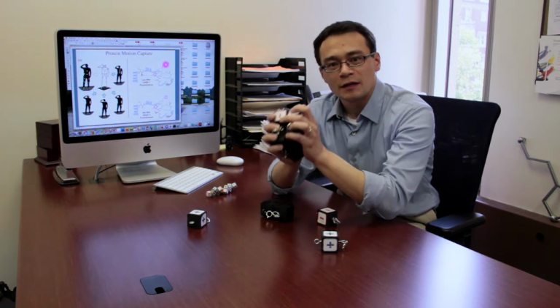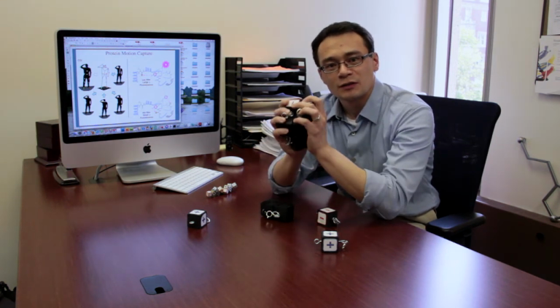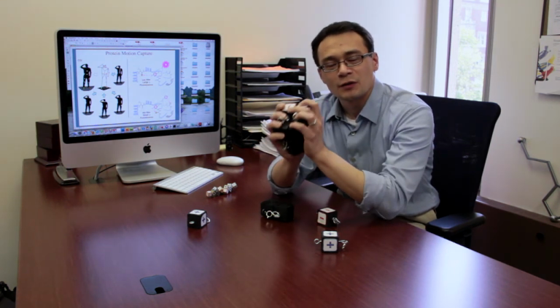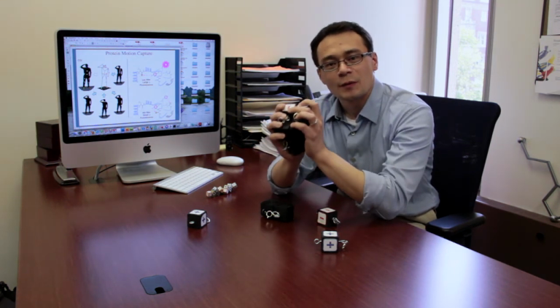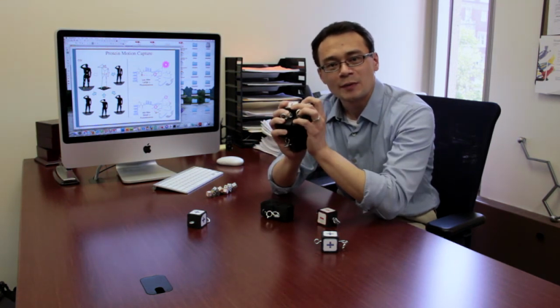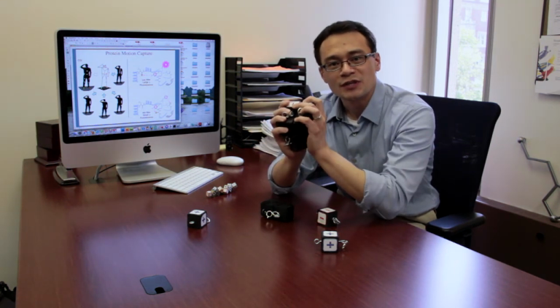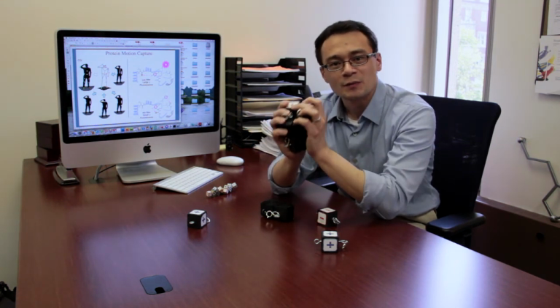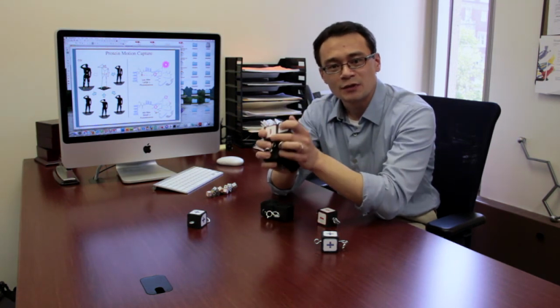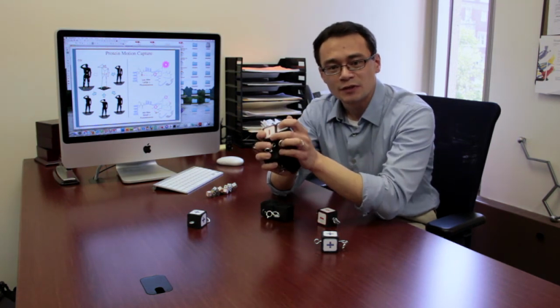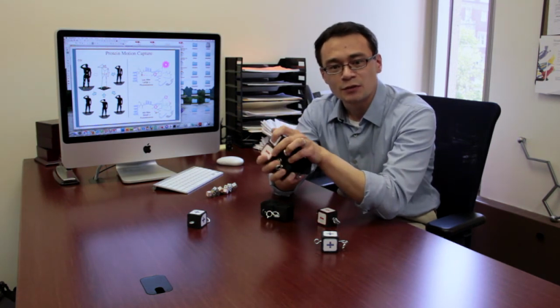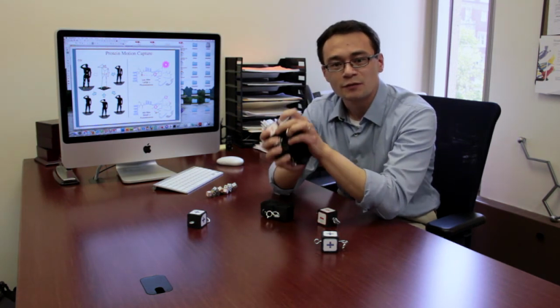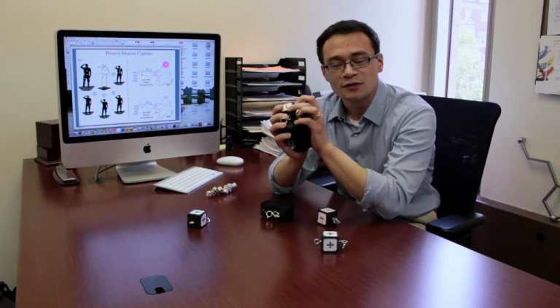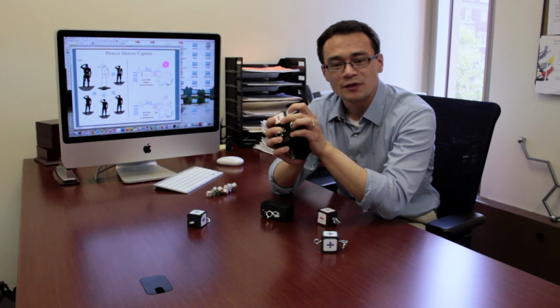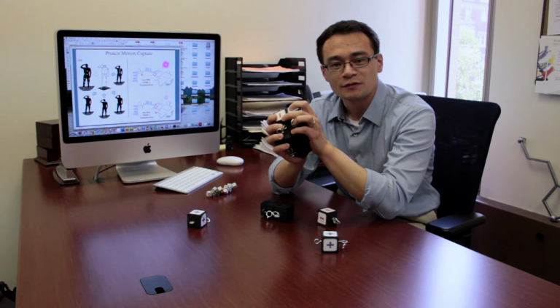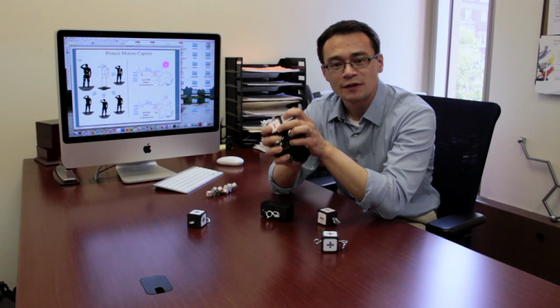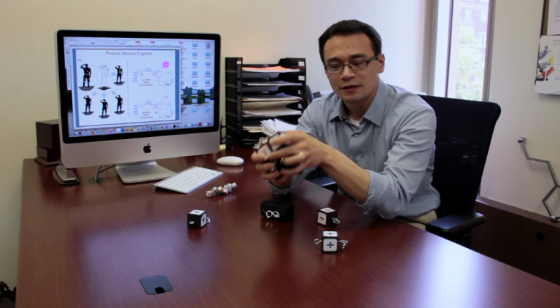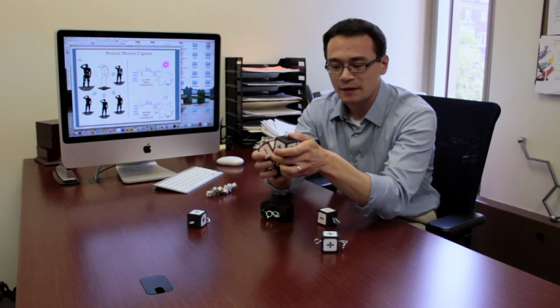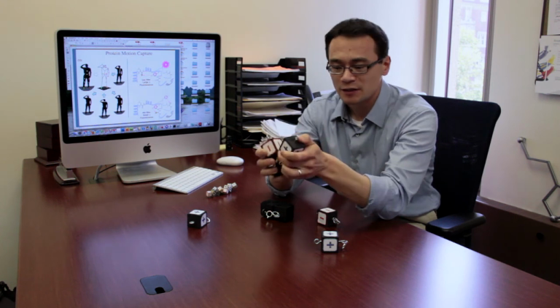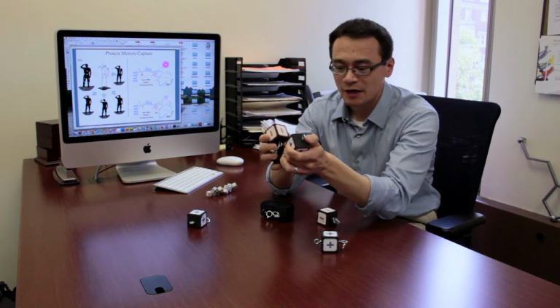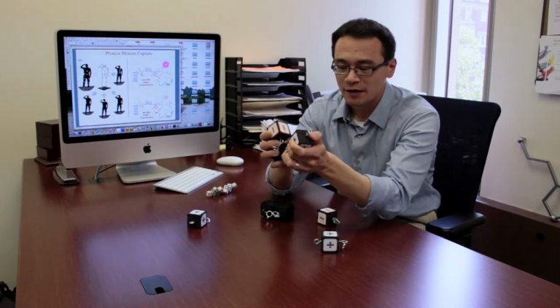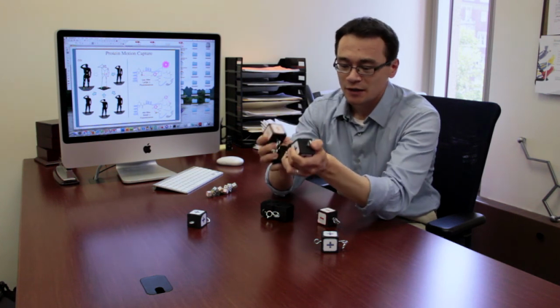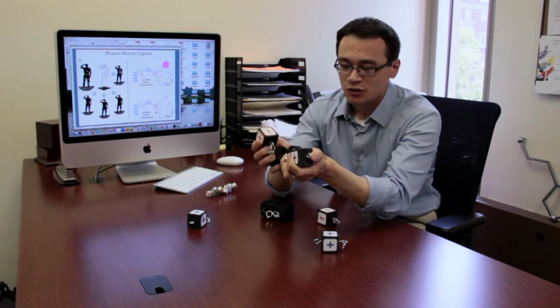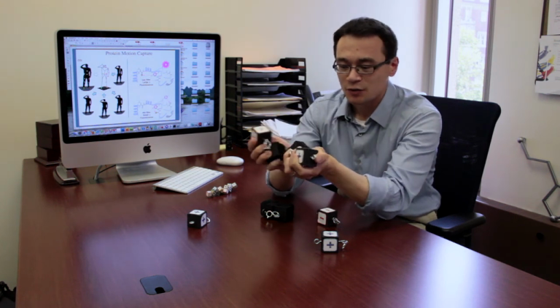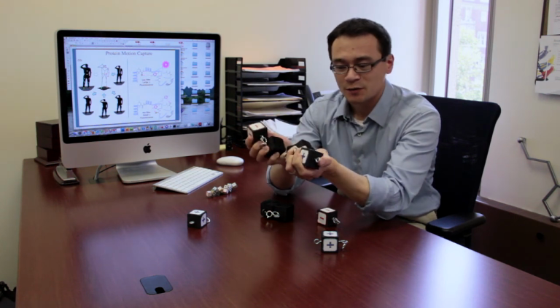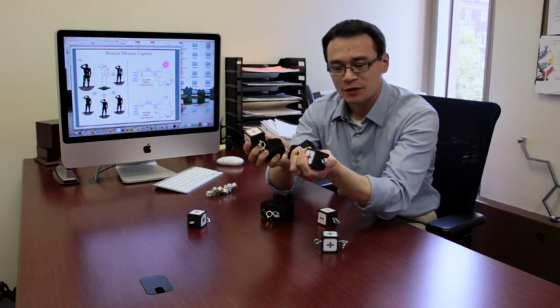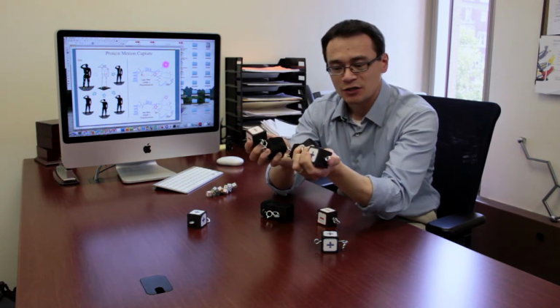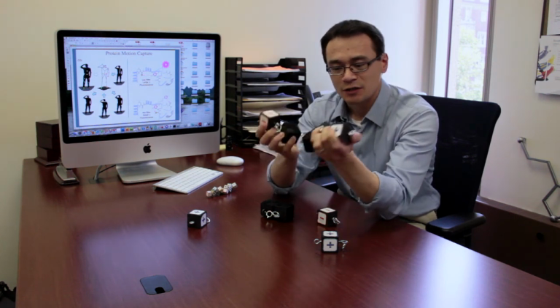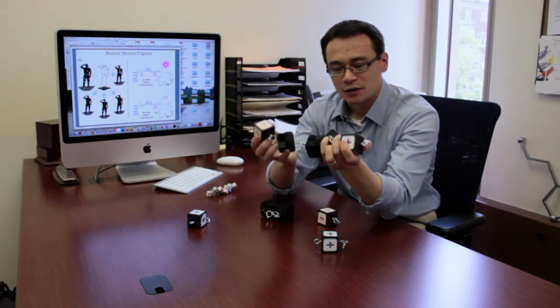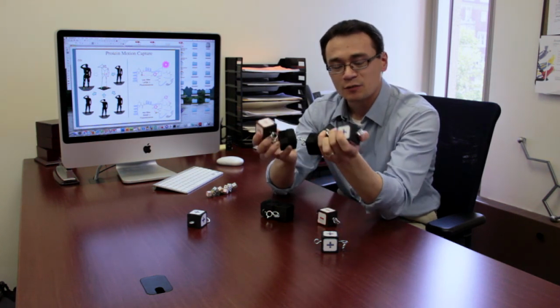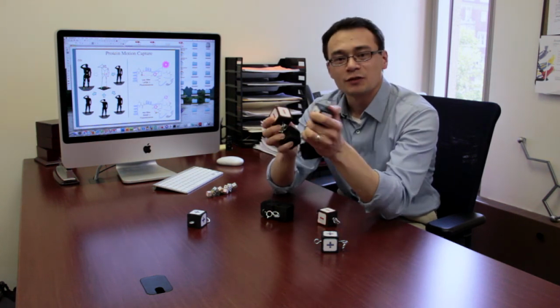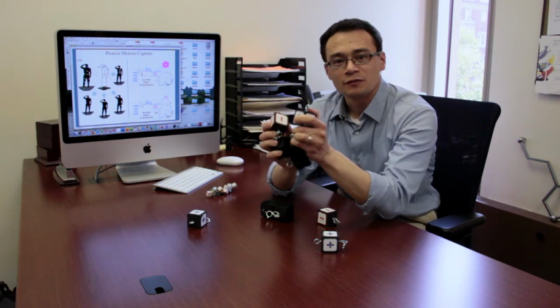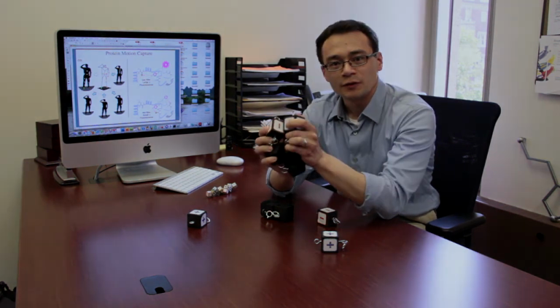I'm James Peterson at the University of Pennsylvania, and that's my short explanation of protein folding.